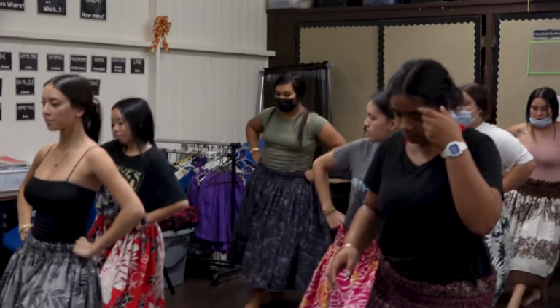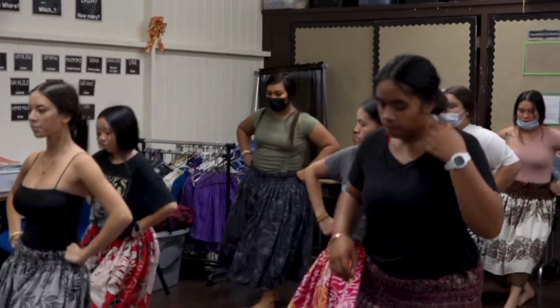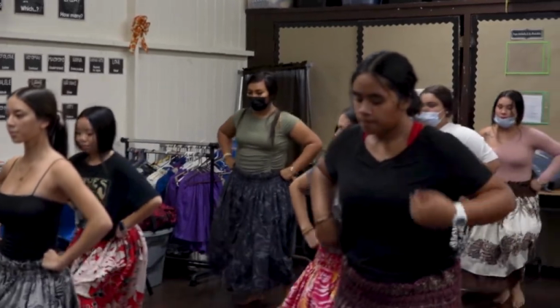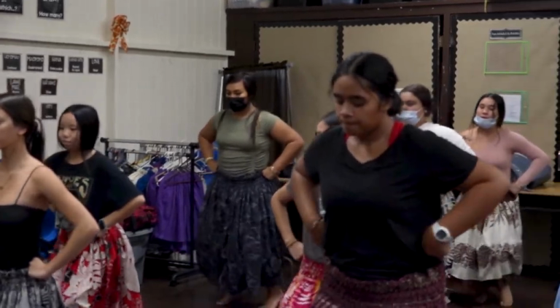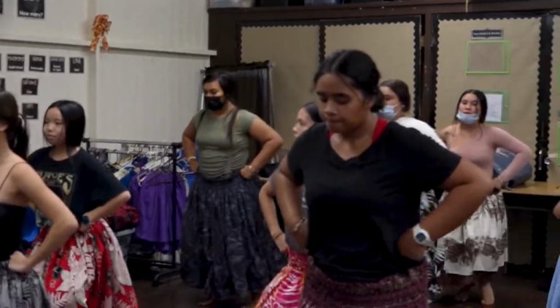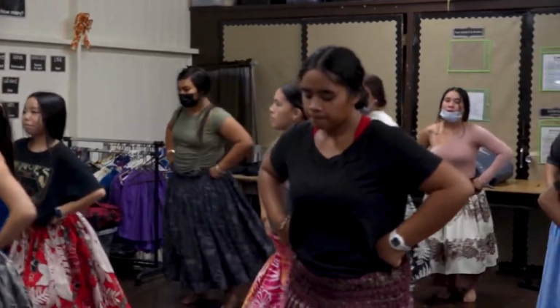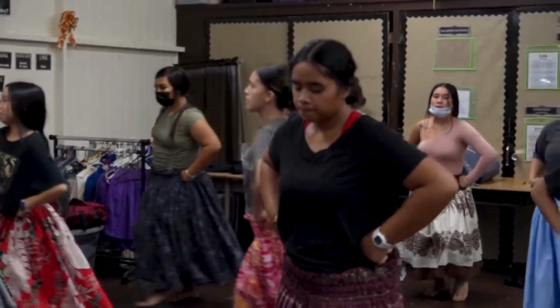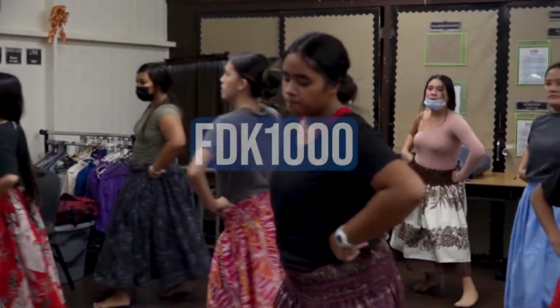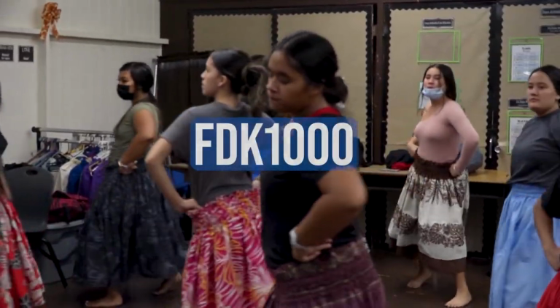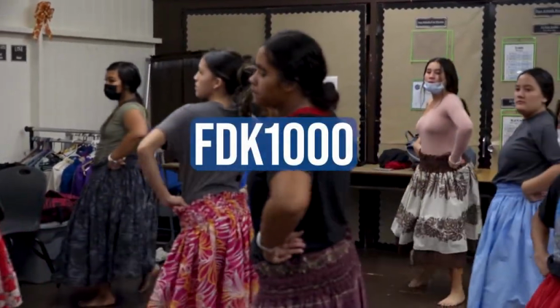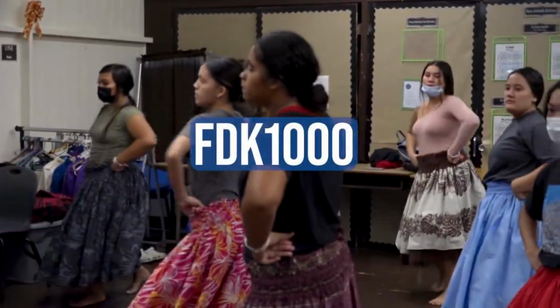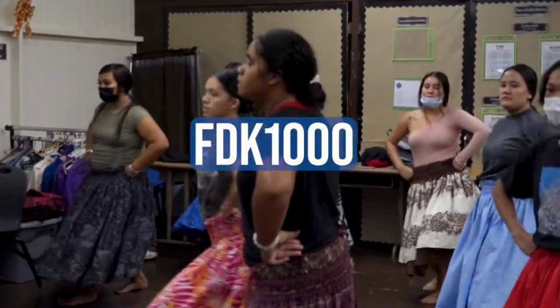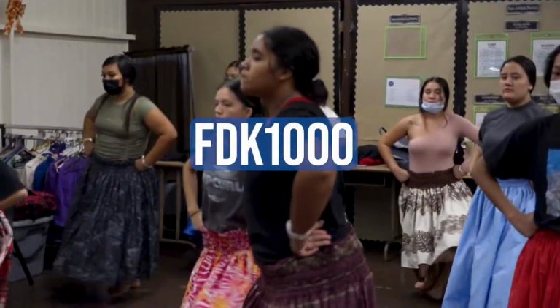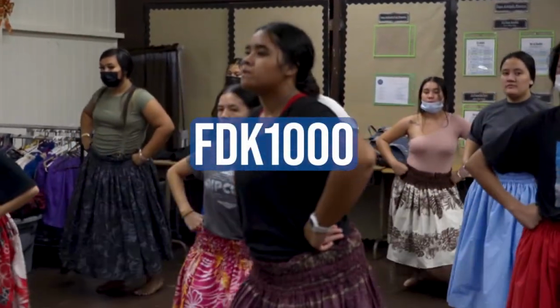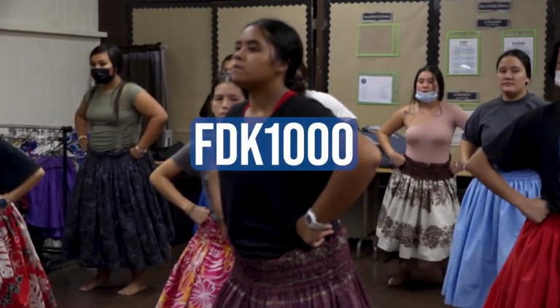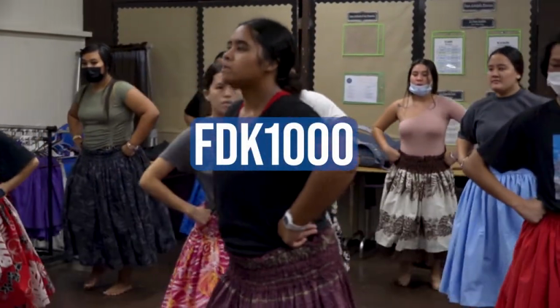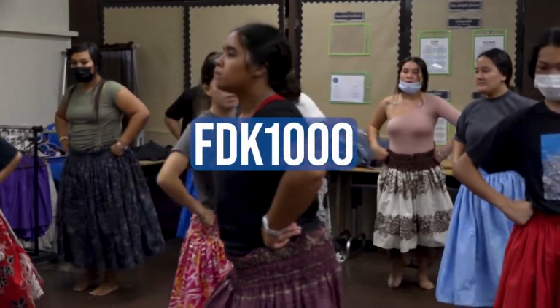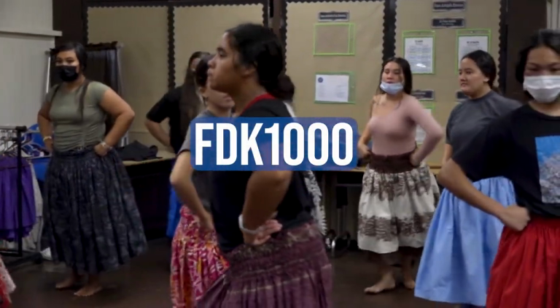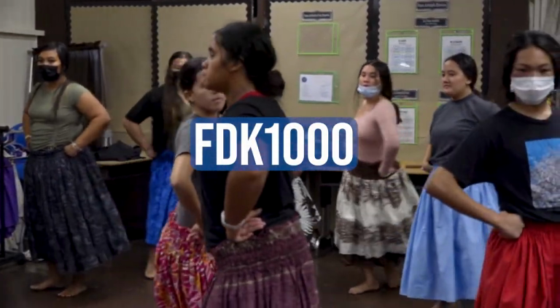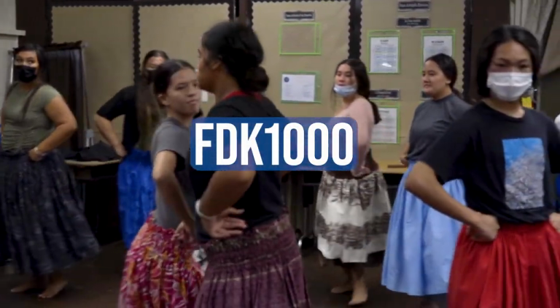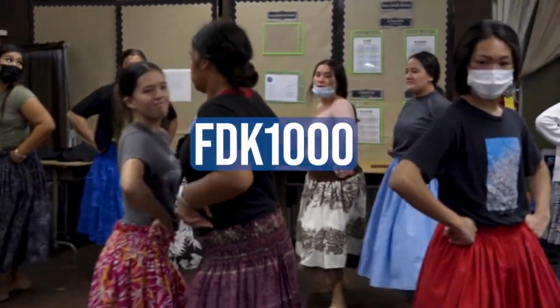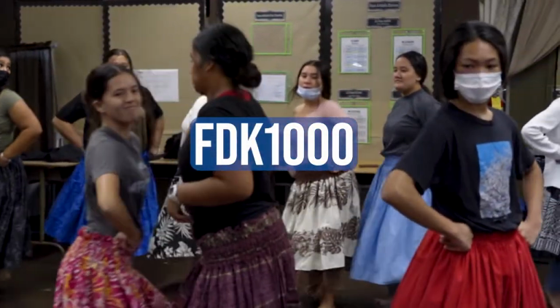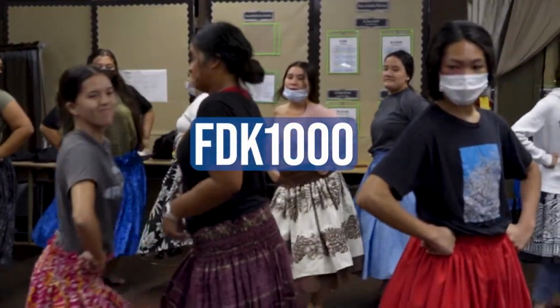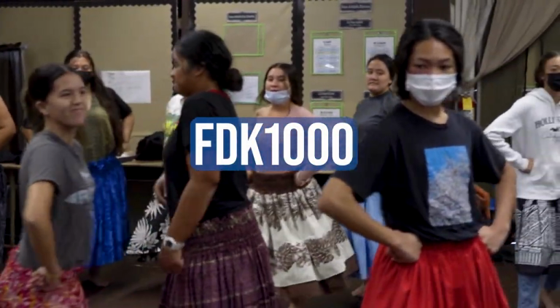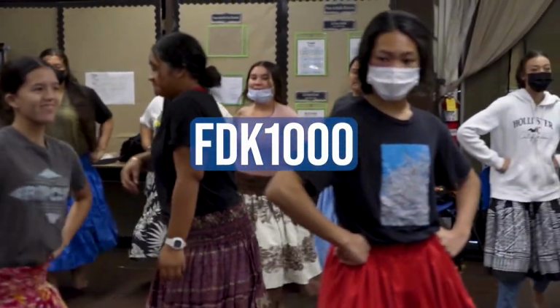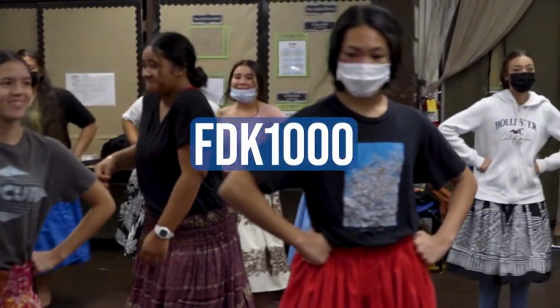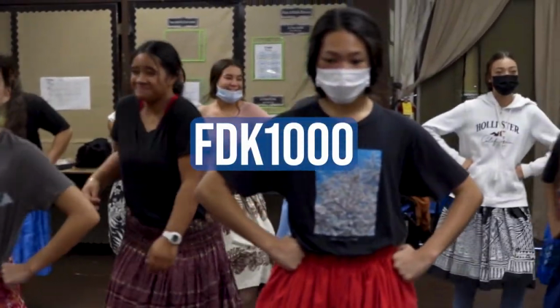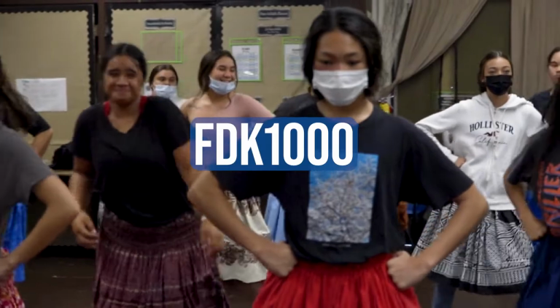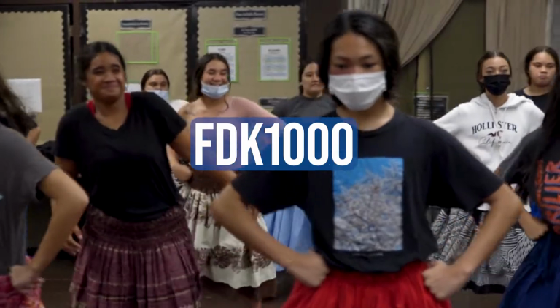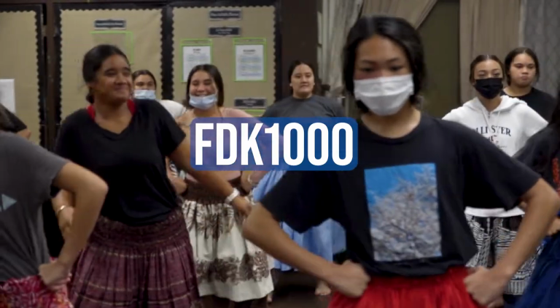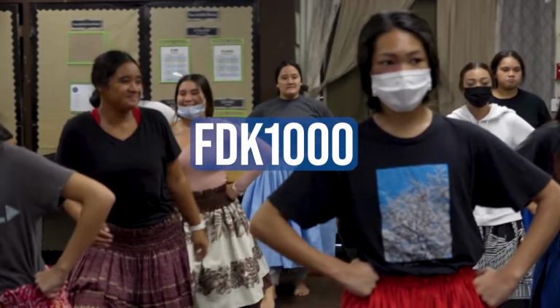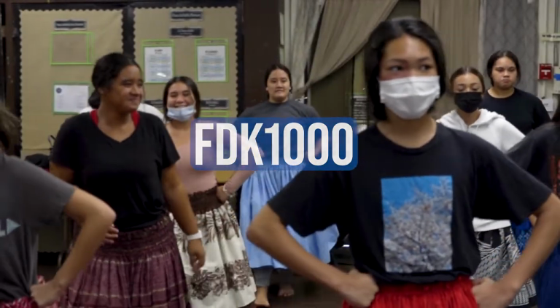To sign up, enter course code FDK1000 on your registration form.